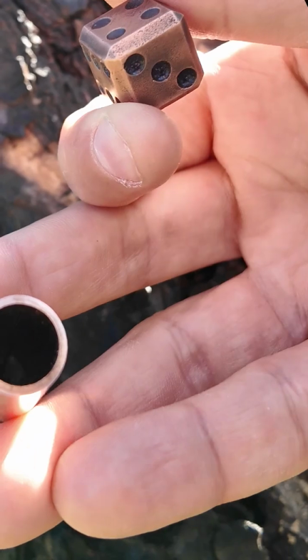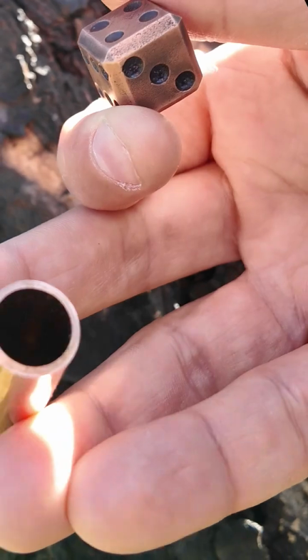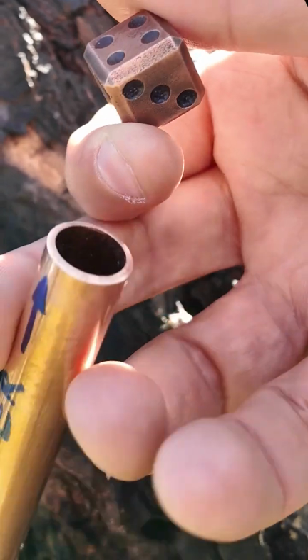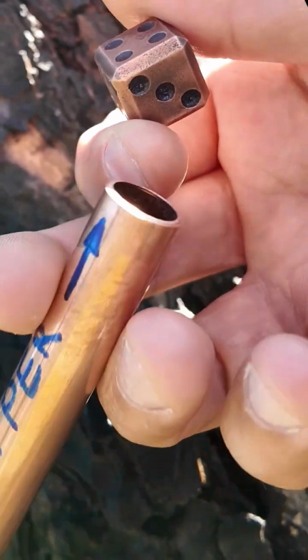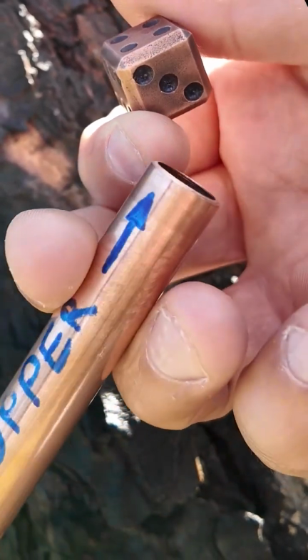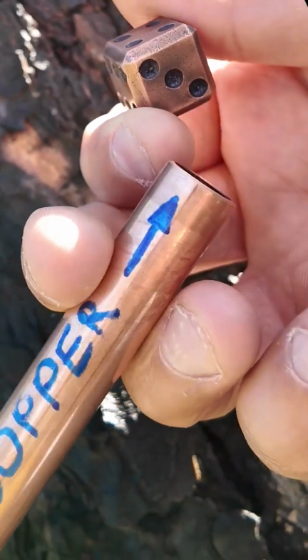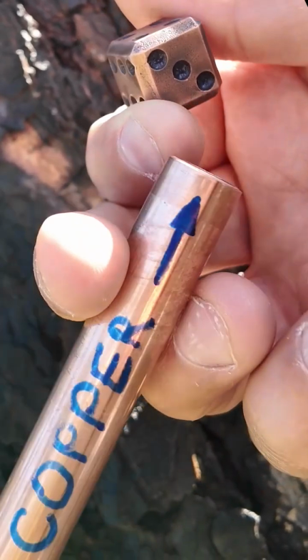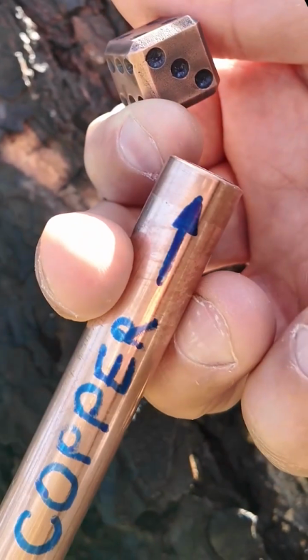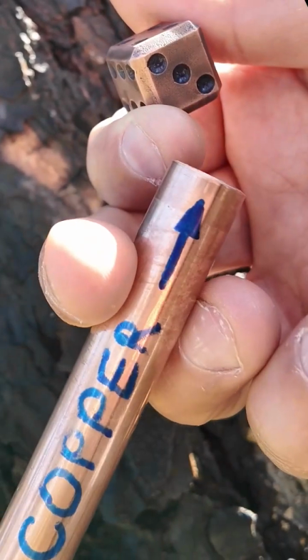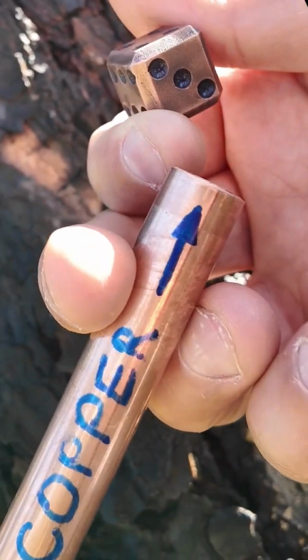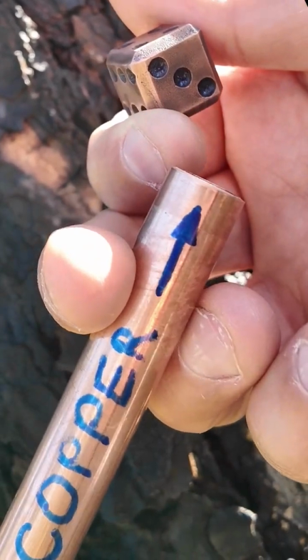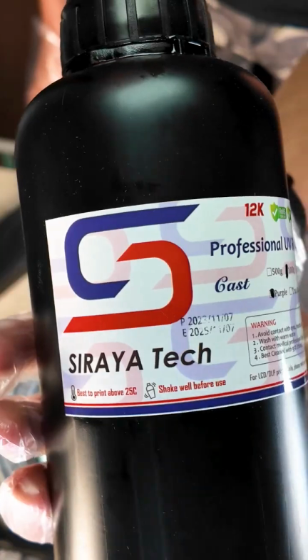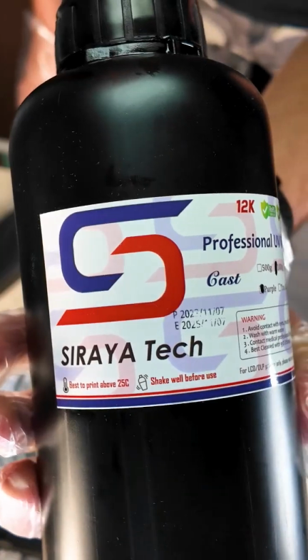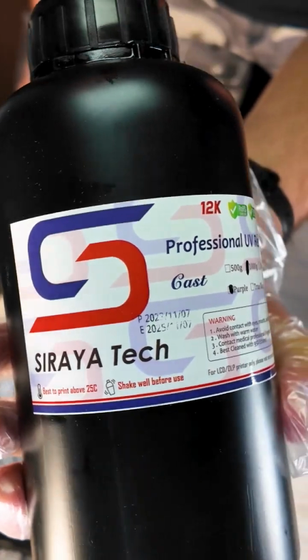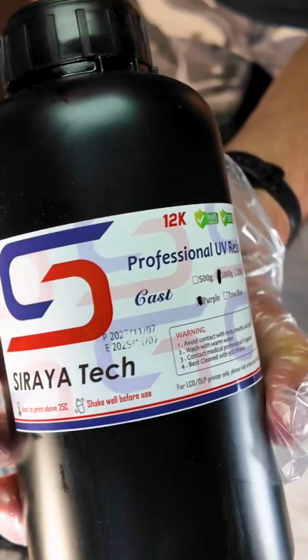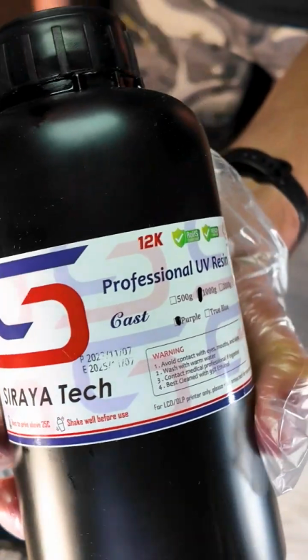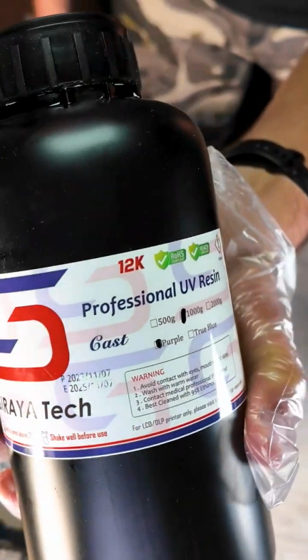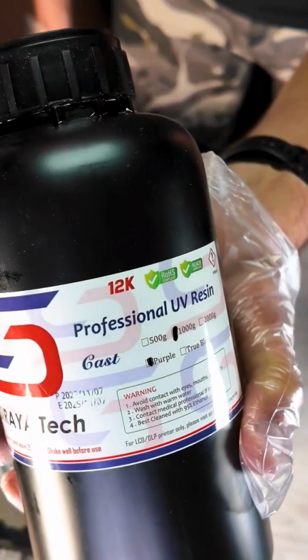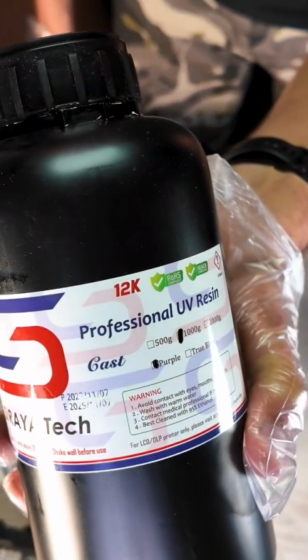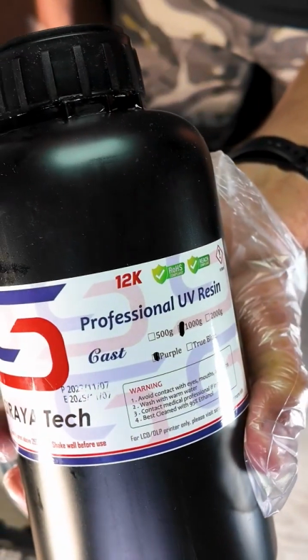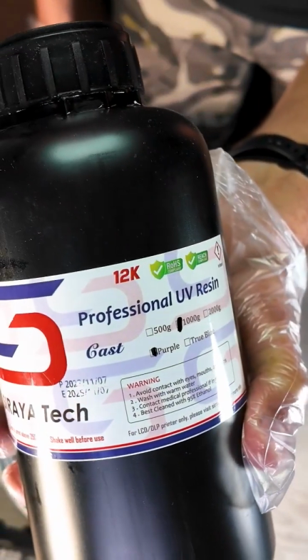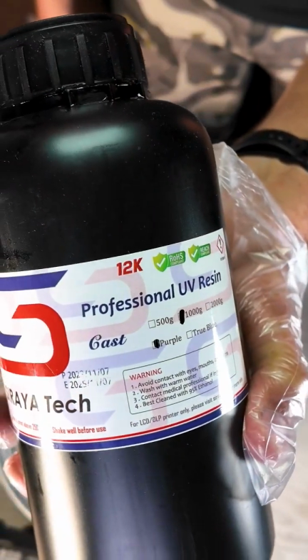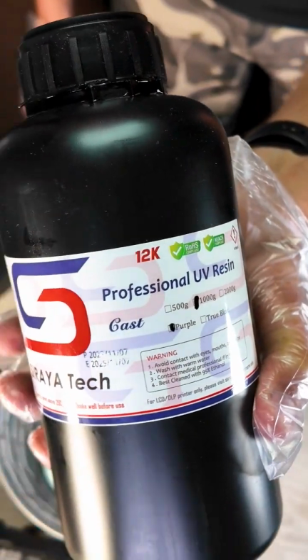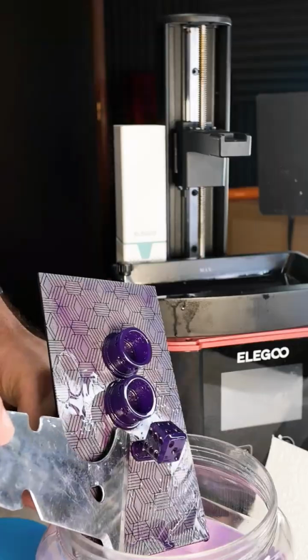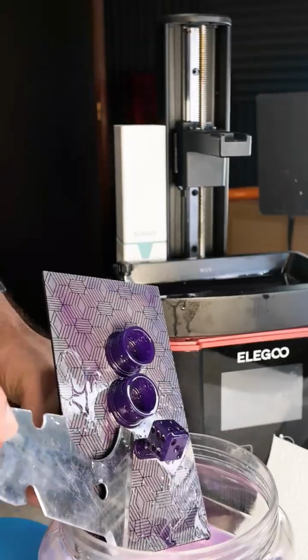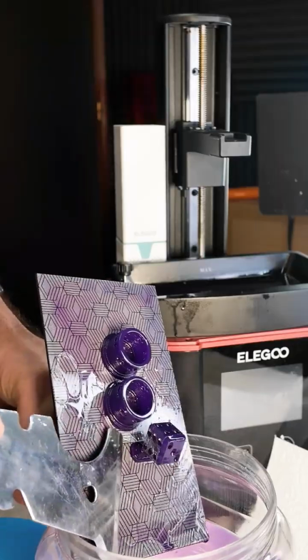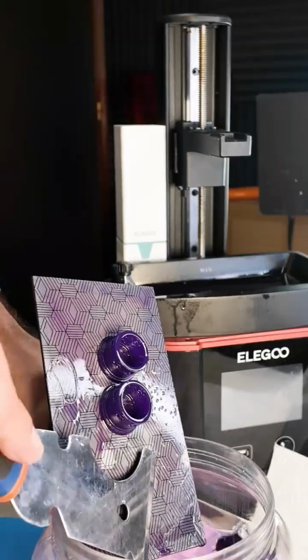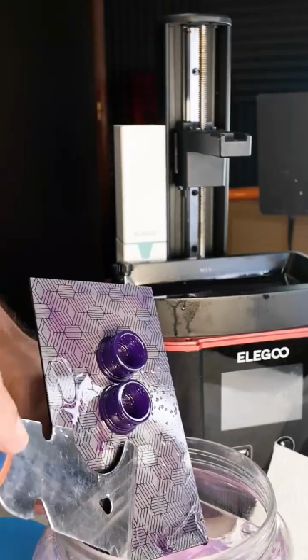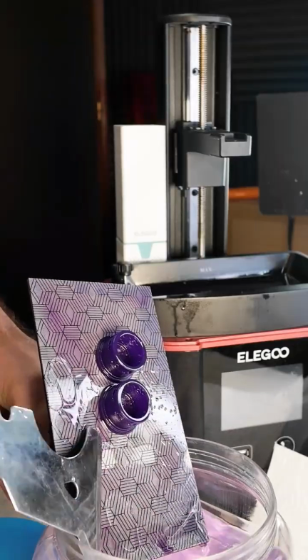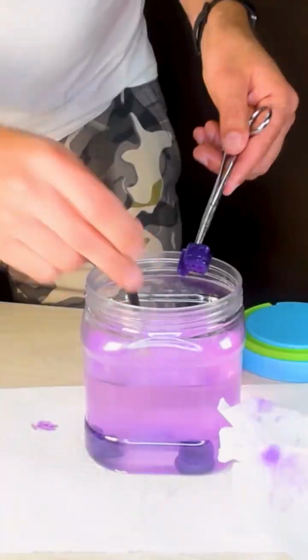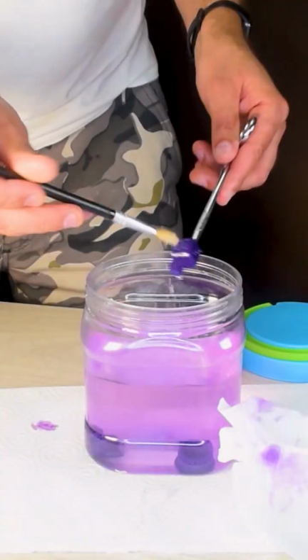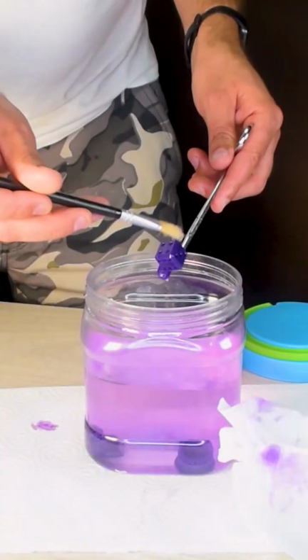I made the dice from a copper pipe. It was printed in castable resin.